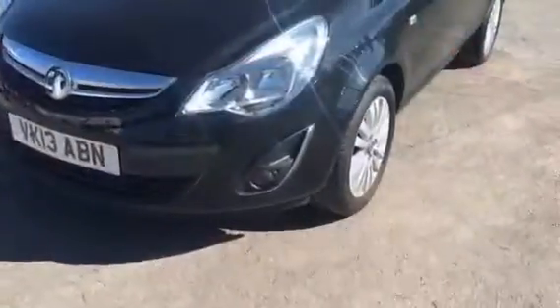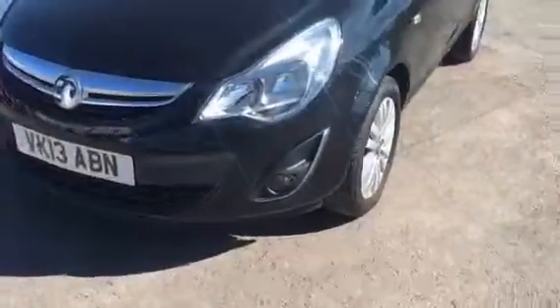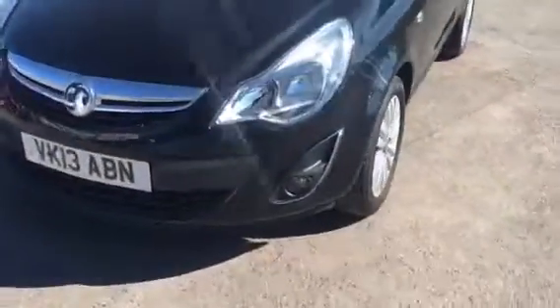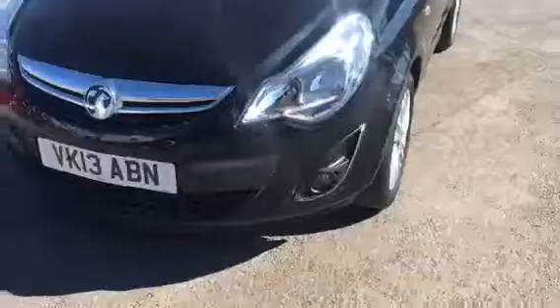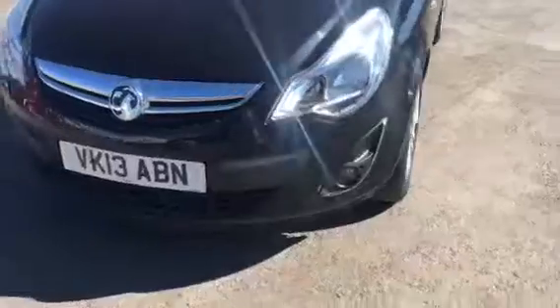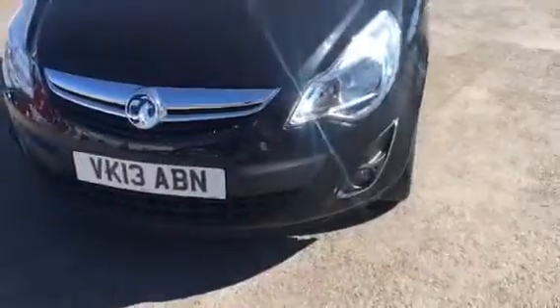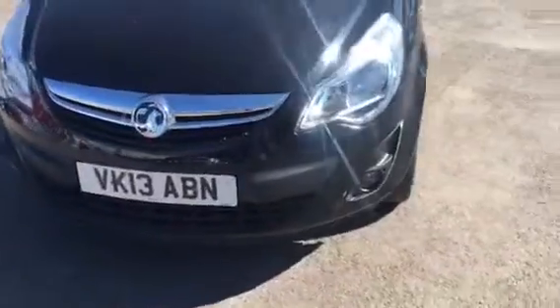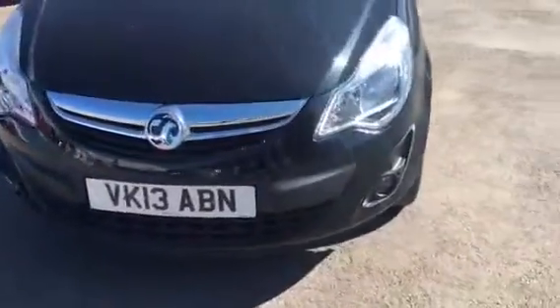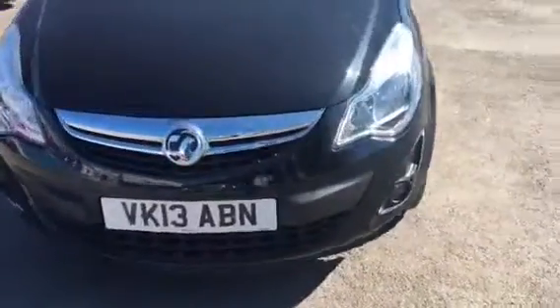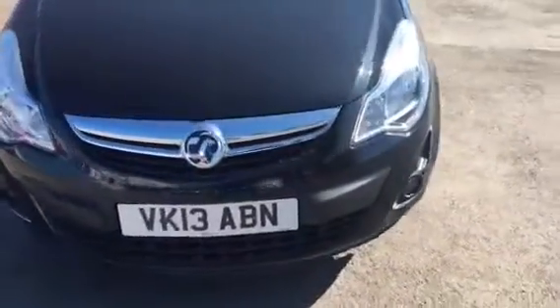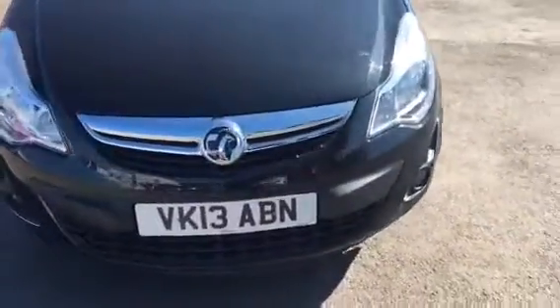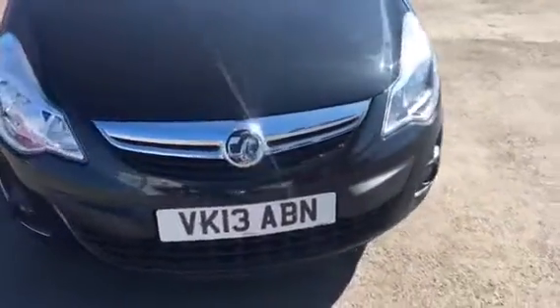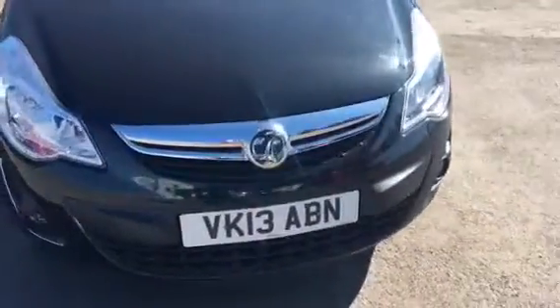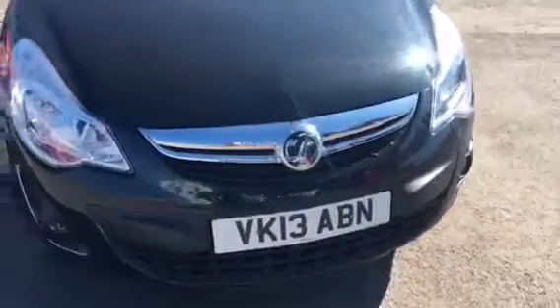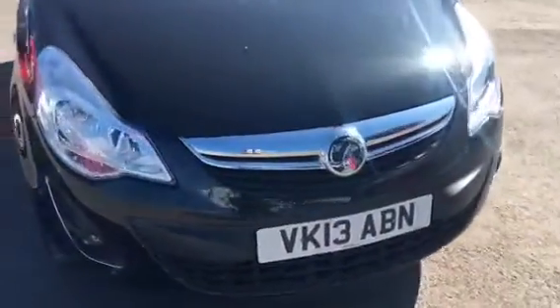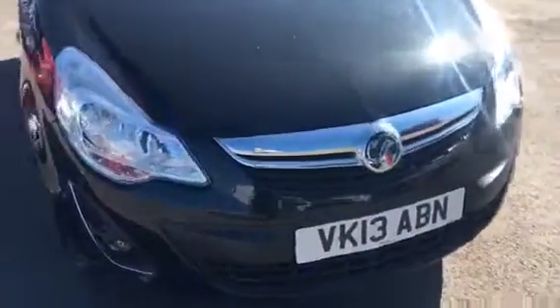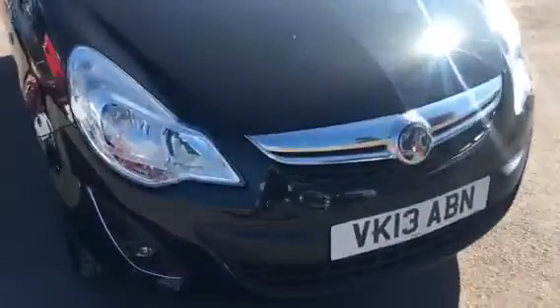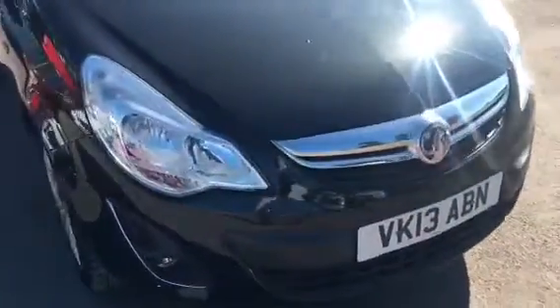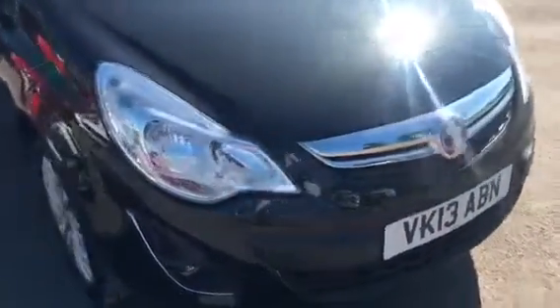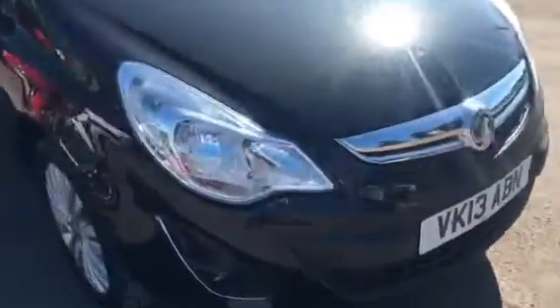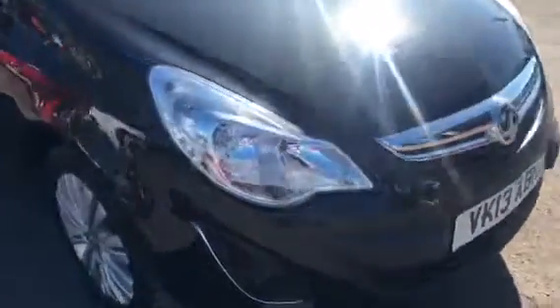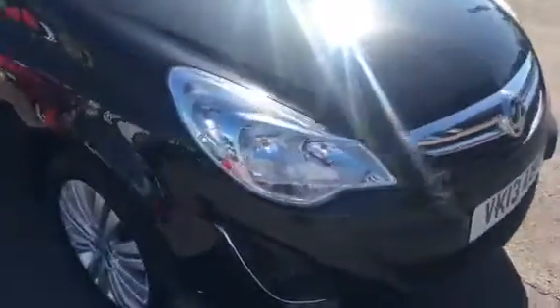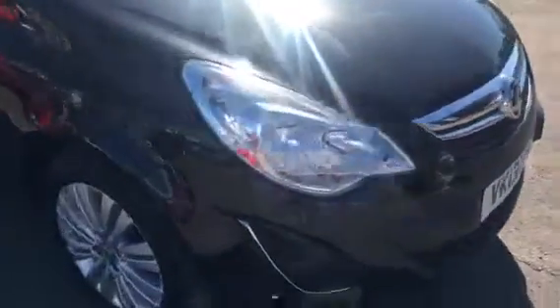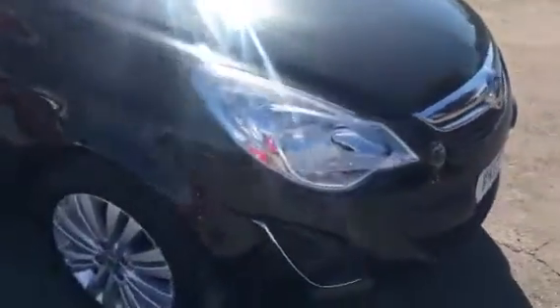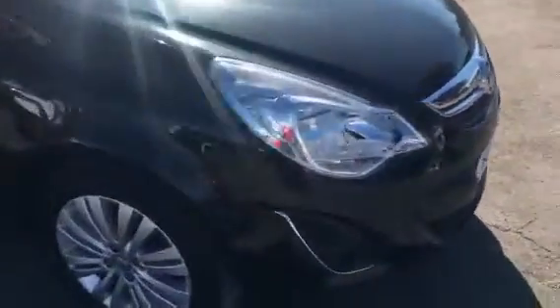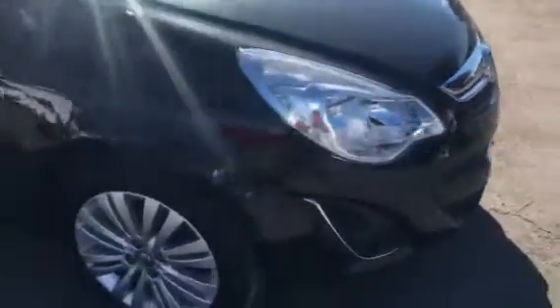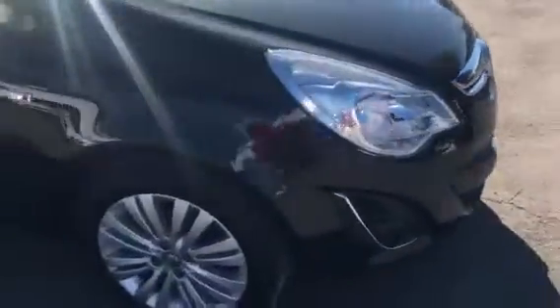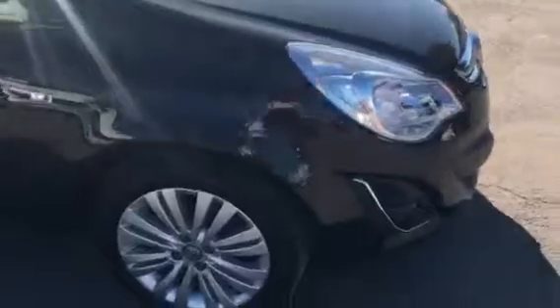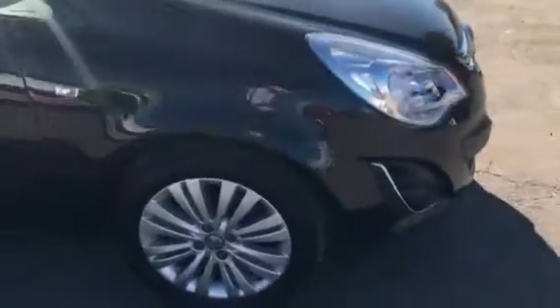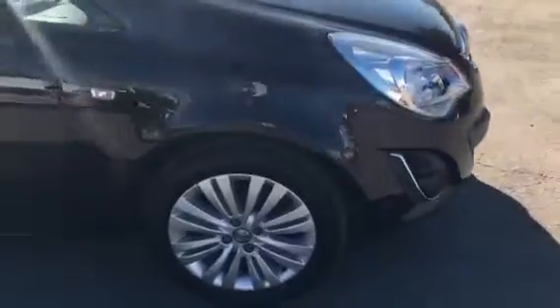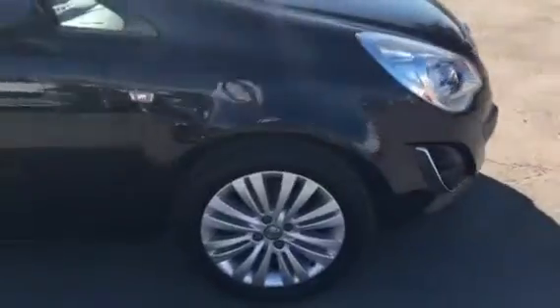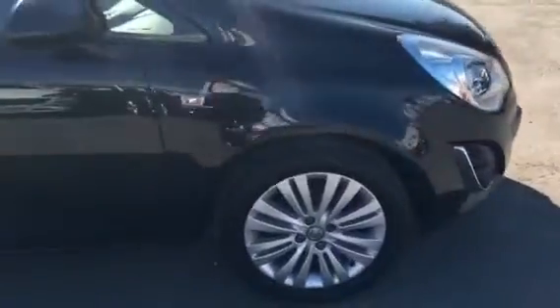As we show you around the car, we have daytime running lights, front fog lights, chrome grille bar and alloy wheels.